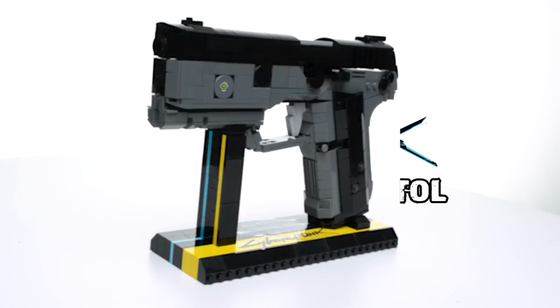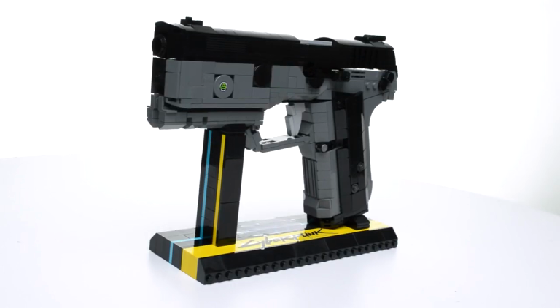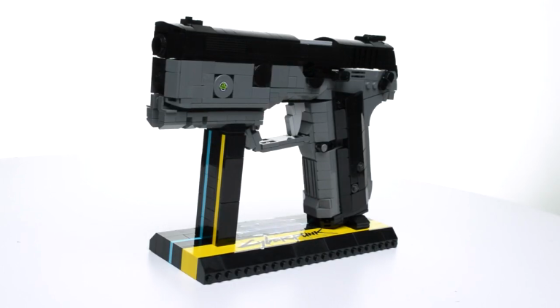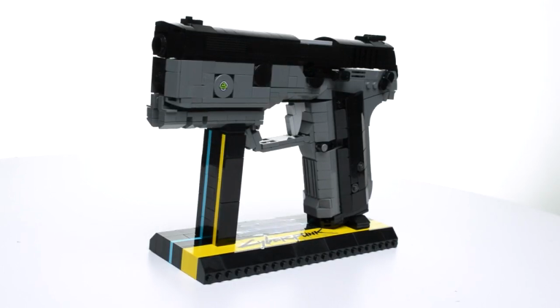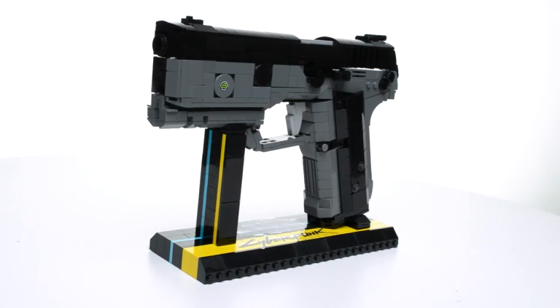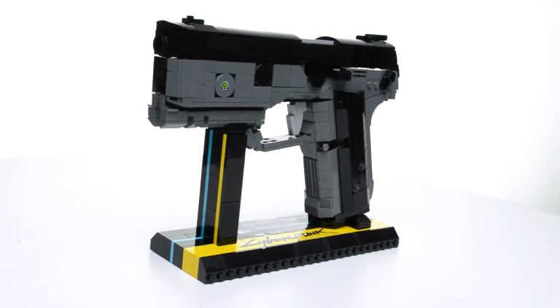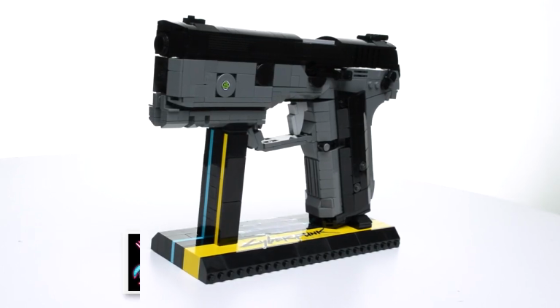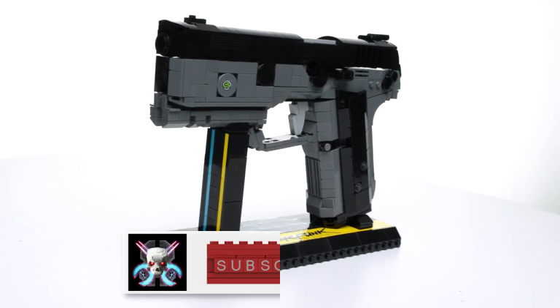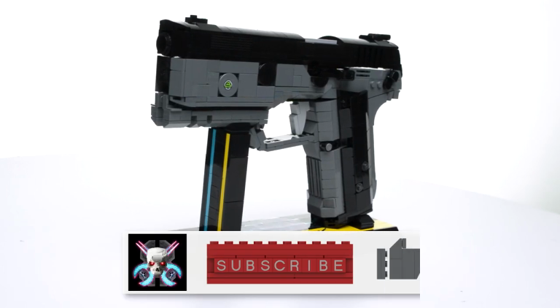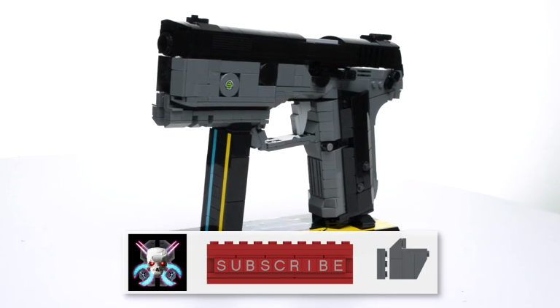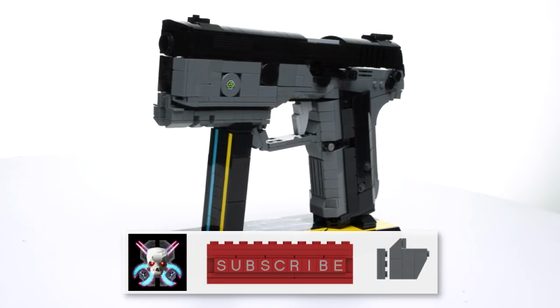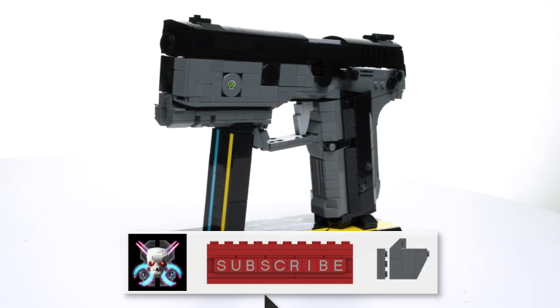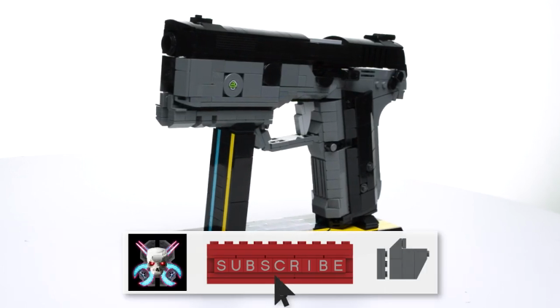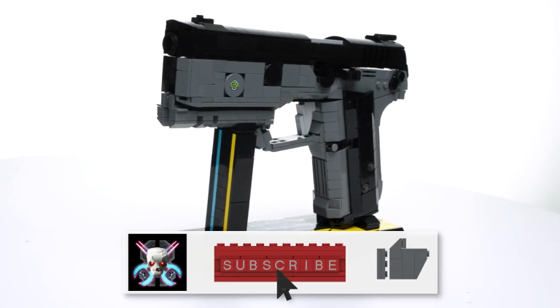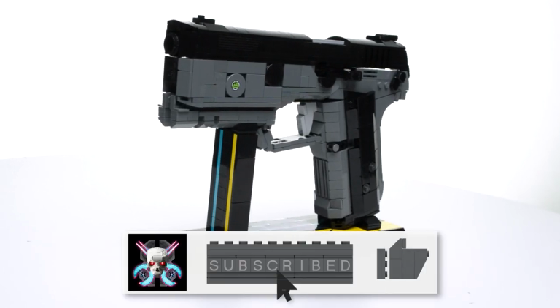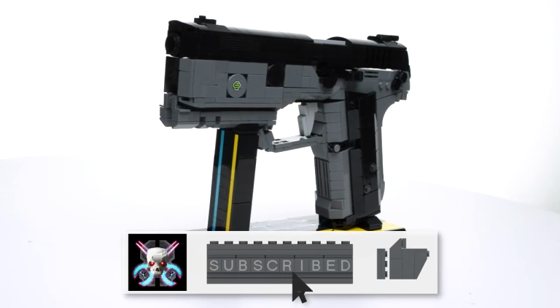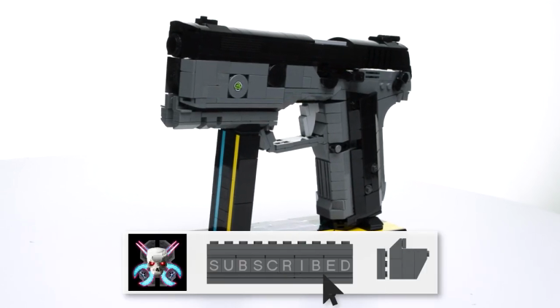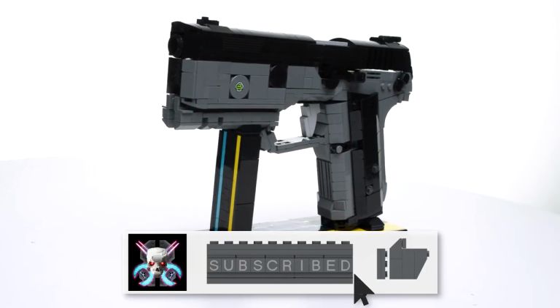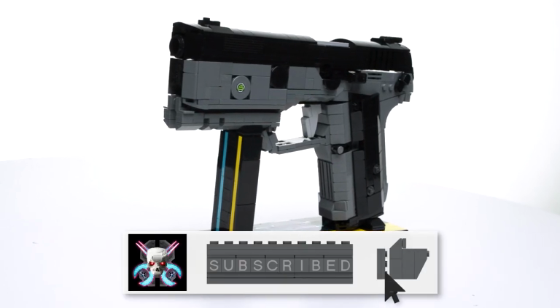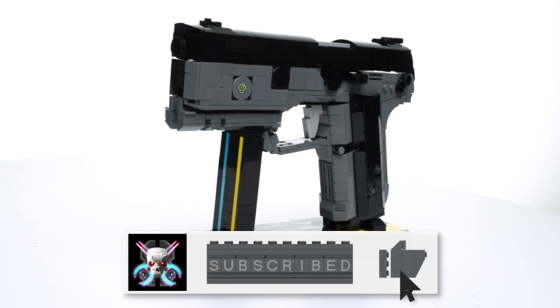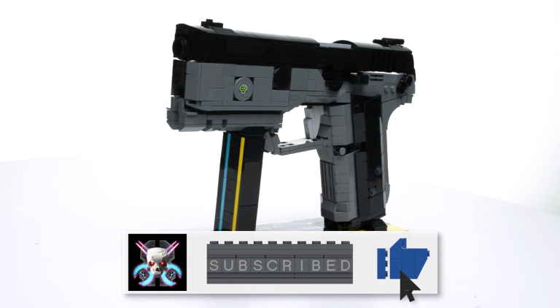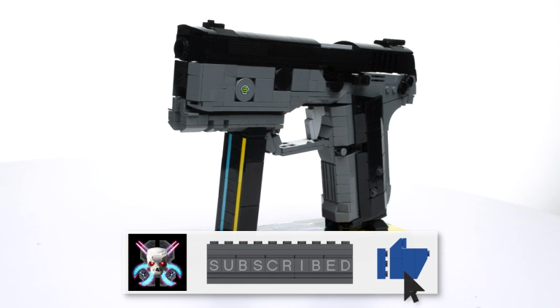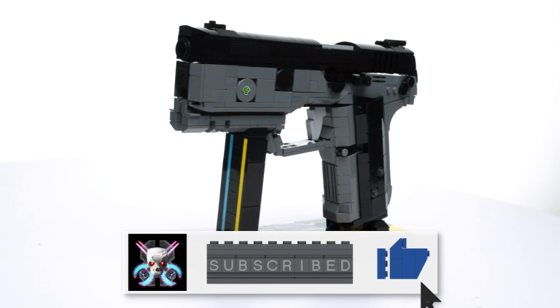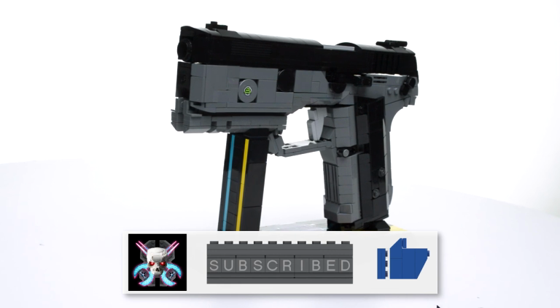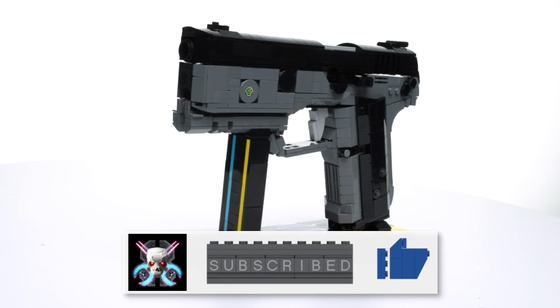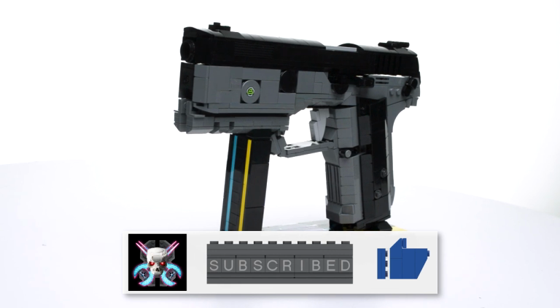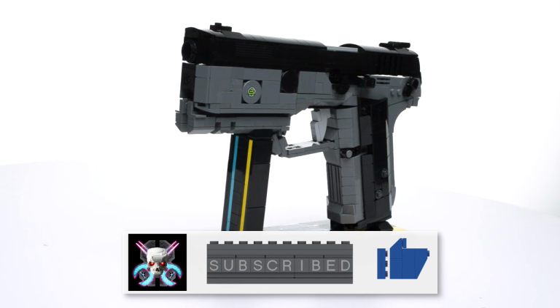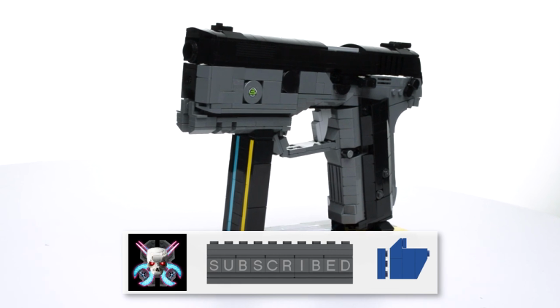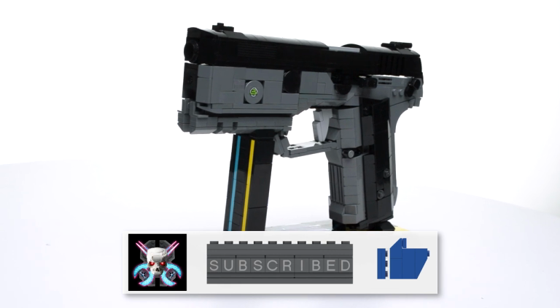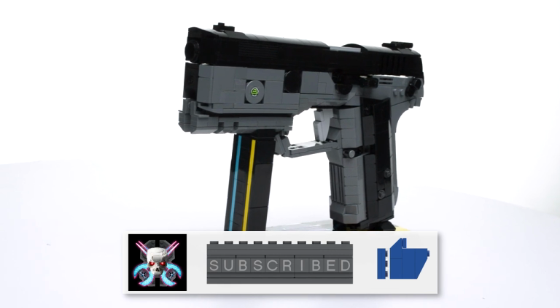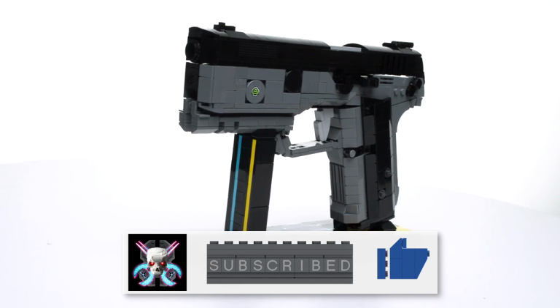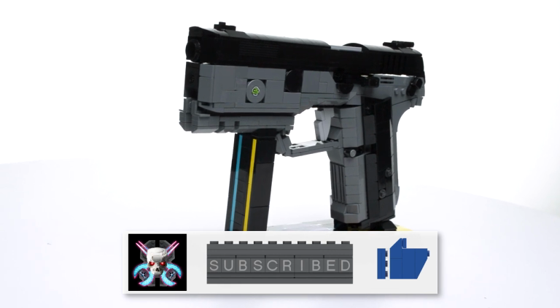Be sure to subscribe, like, and comment if you want to see more LEGO Cyberpunk builds.